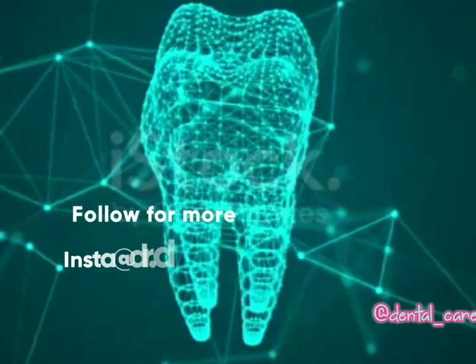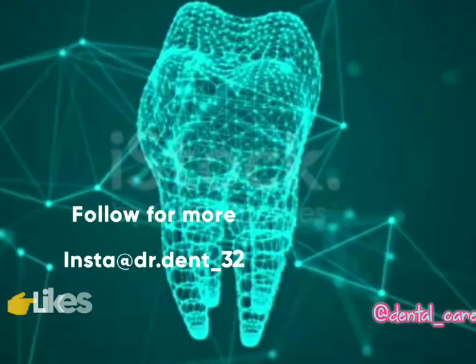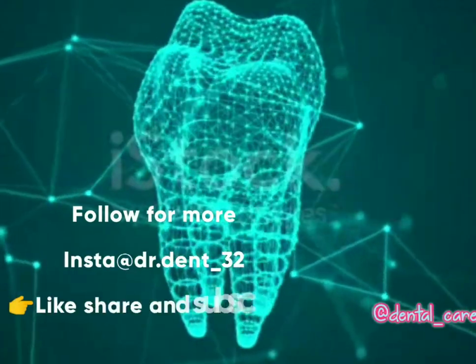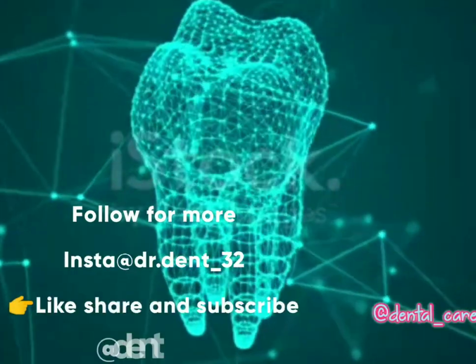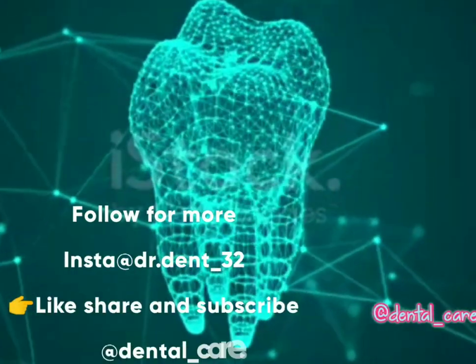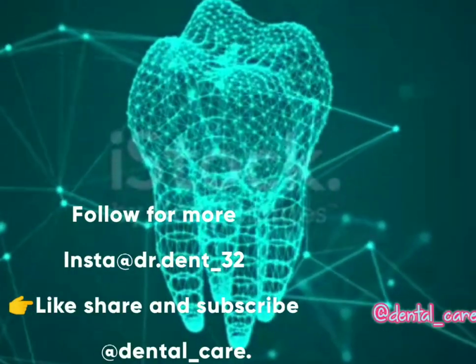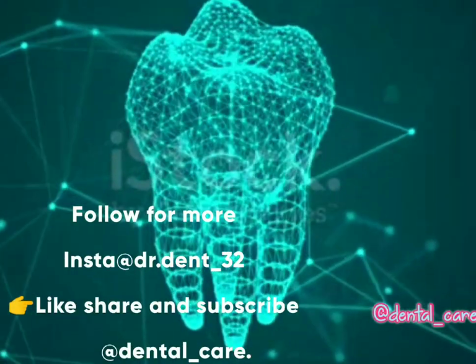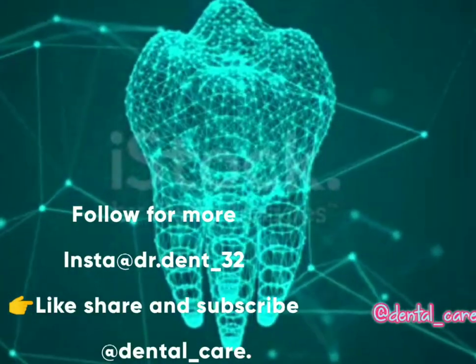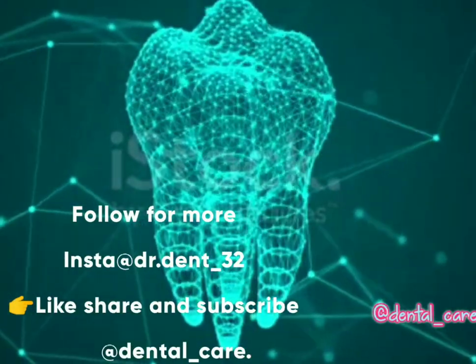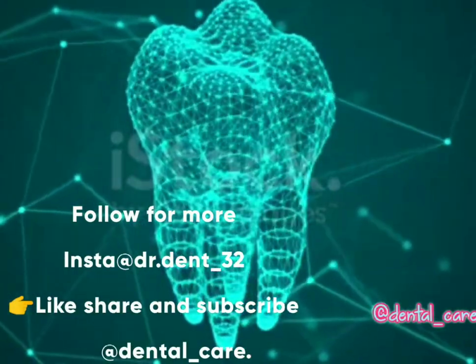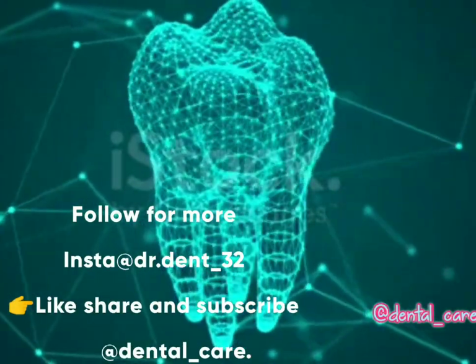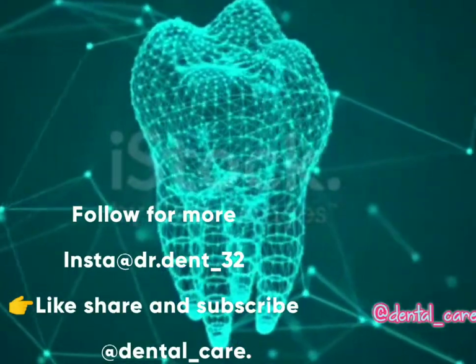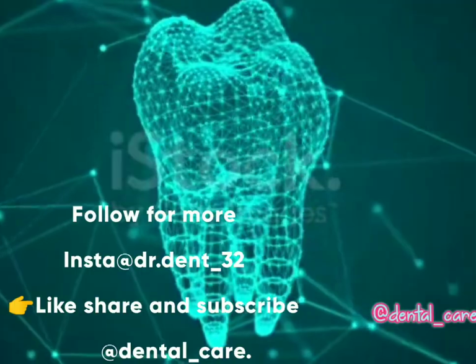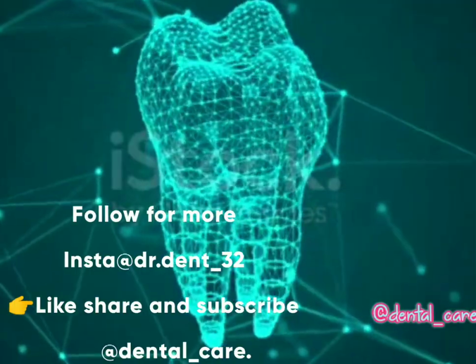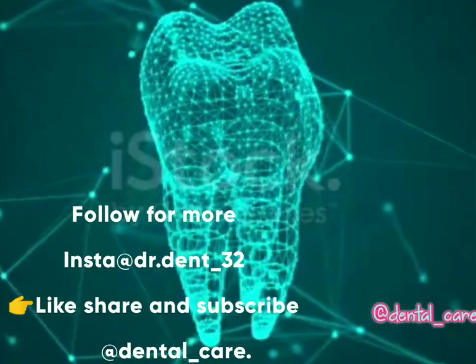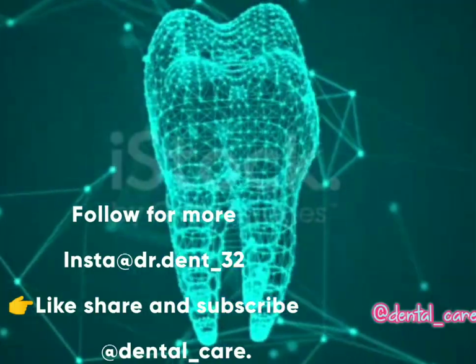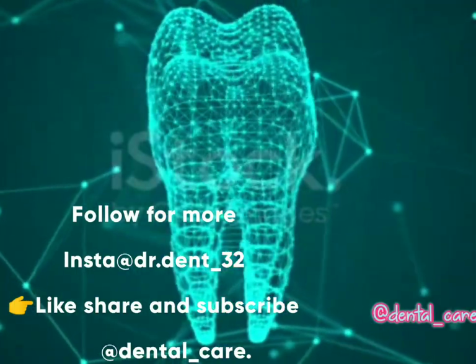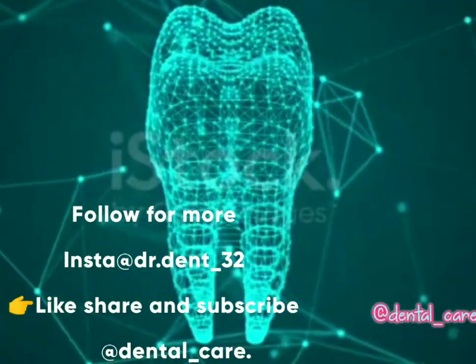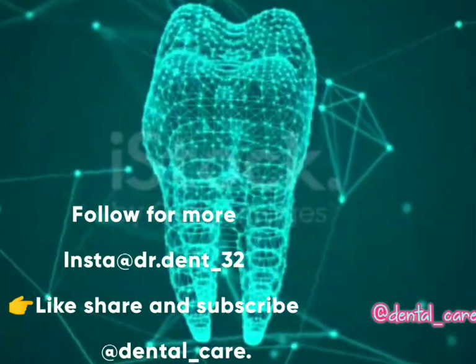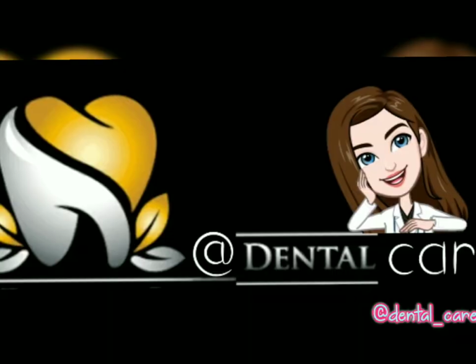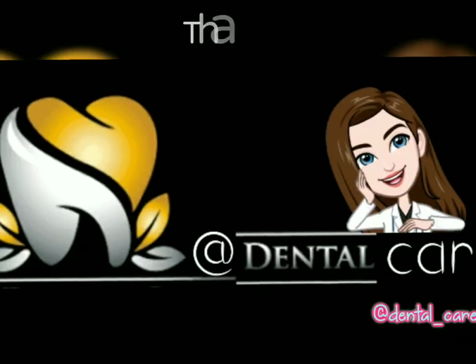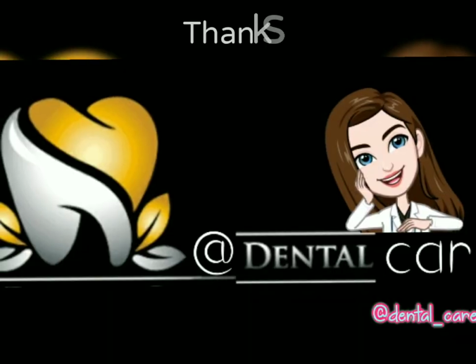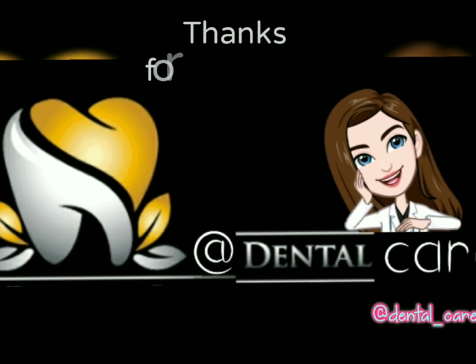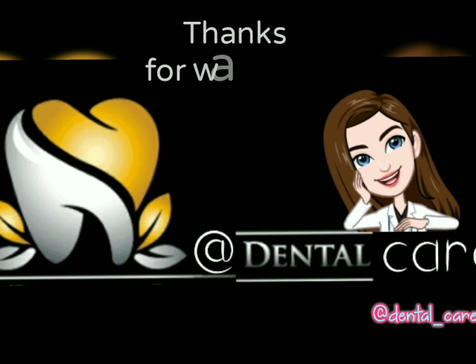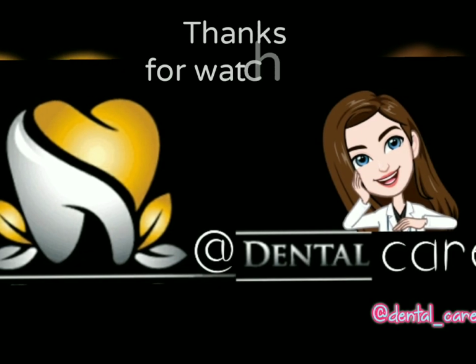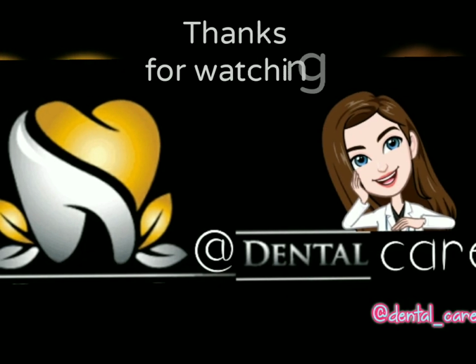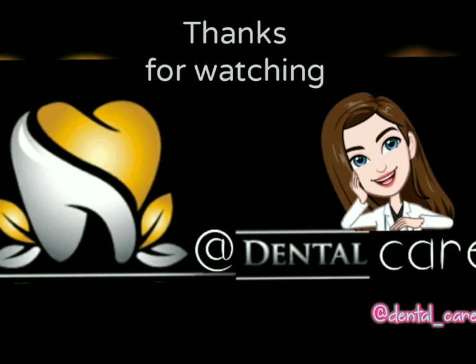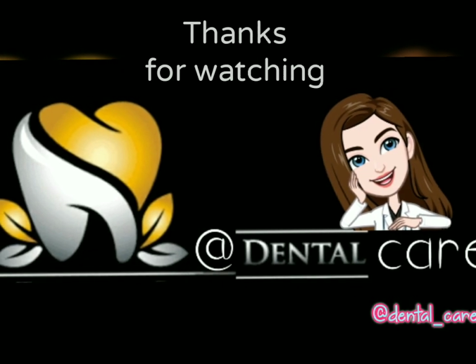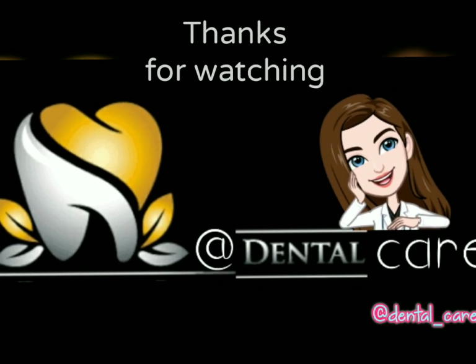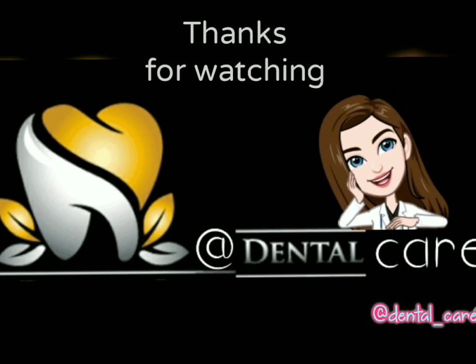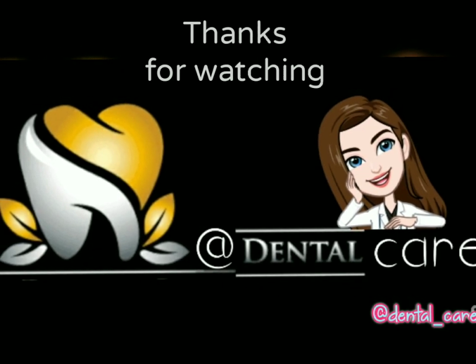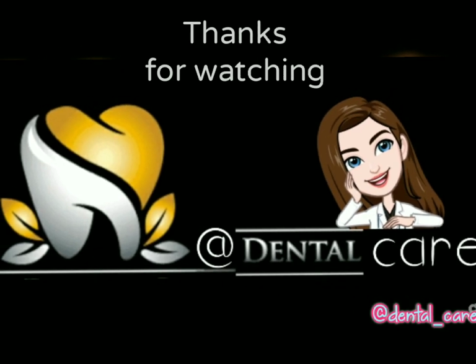If you like my video, then like, share, and subscribe to my YouTube channel. Thanks for watching. Bye bye.